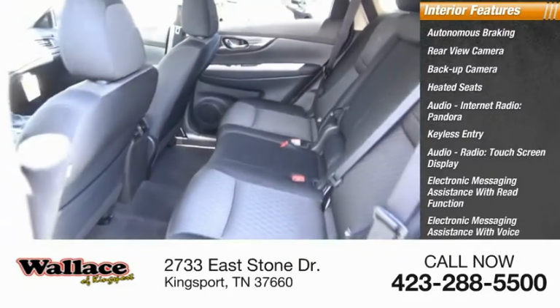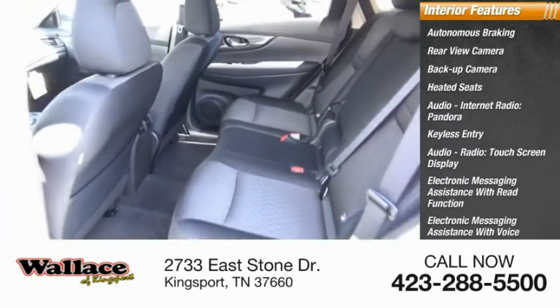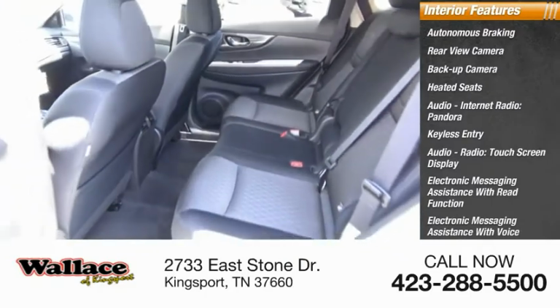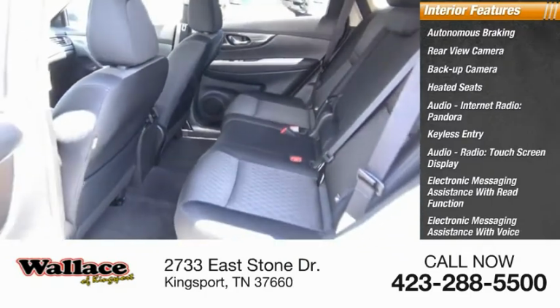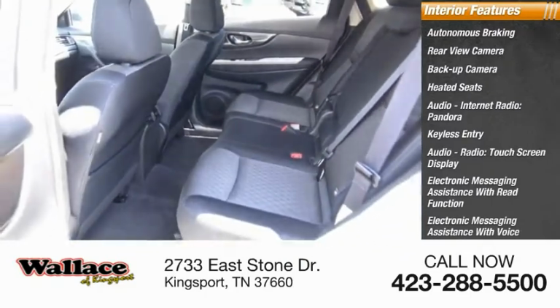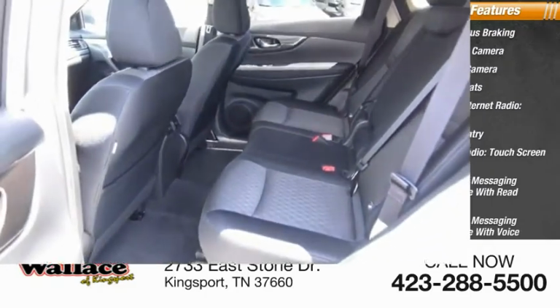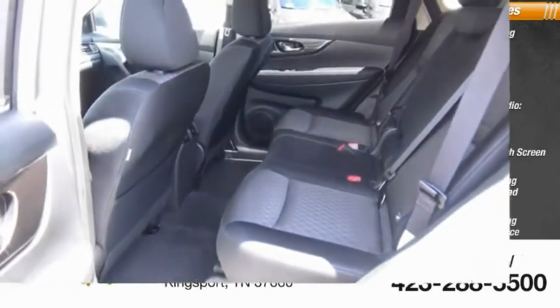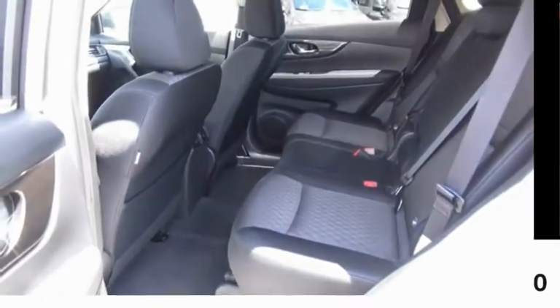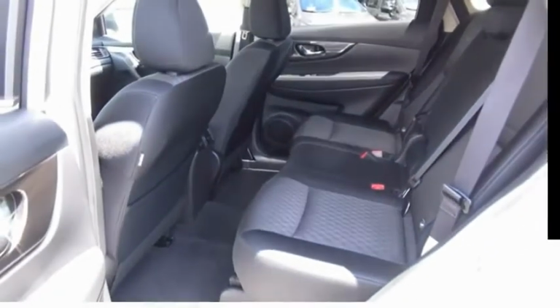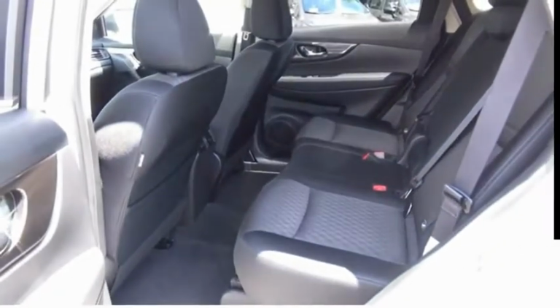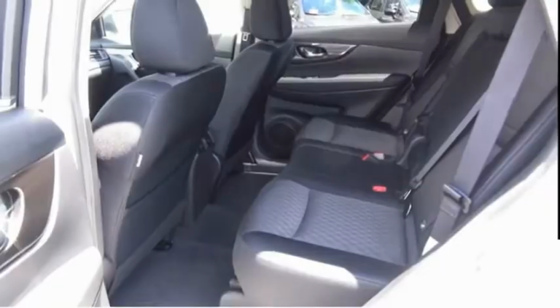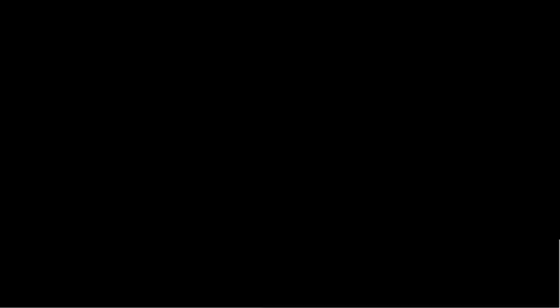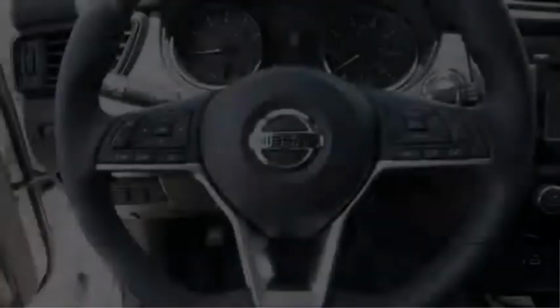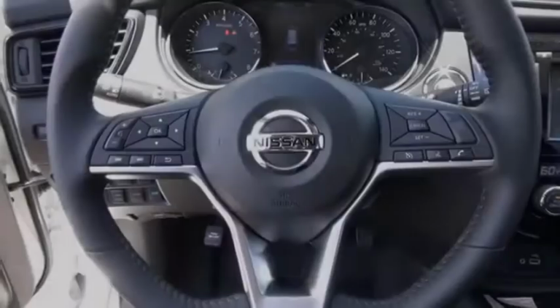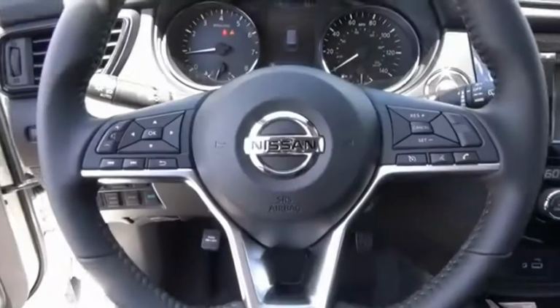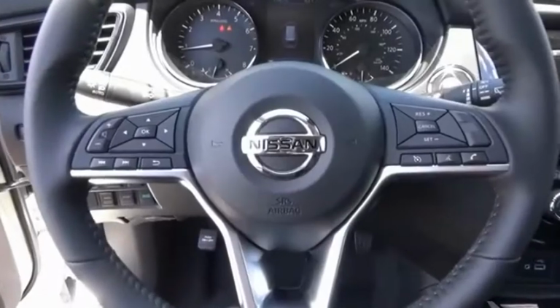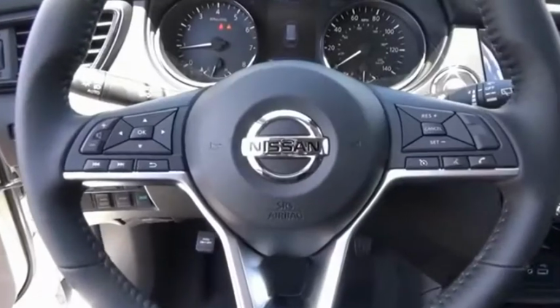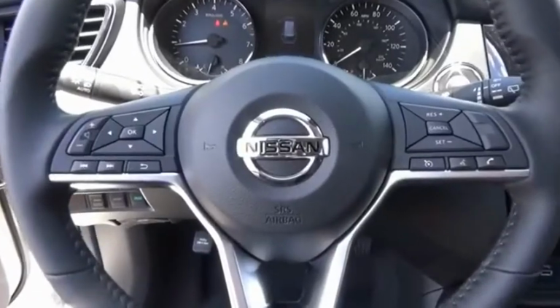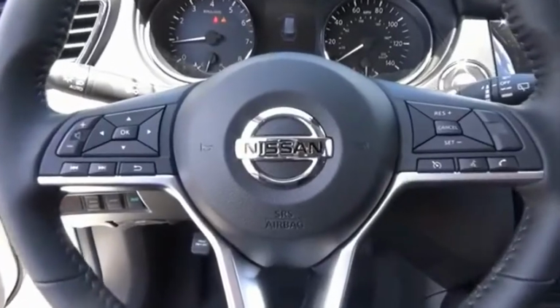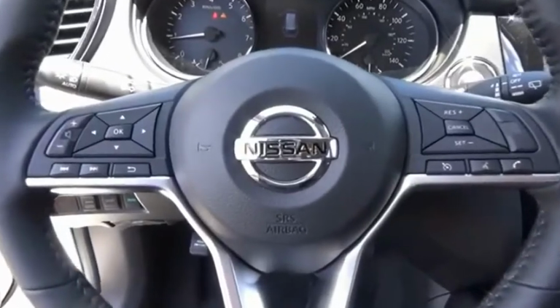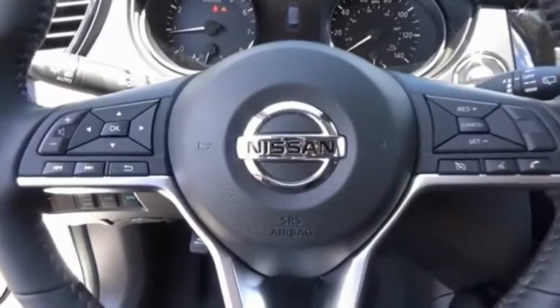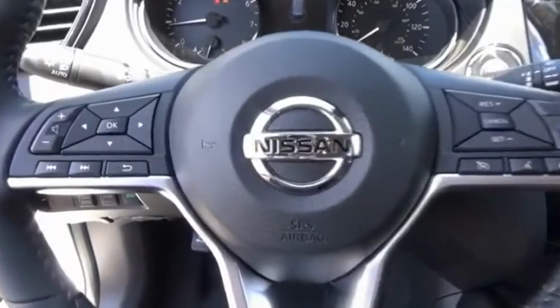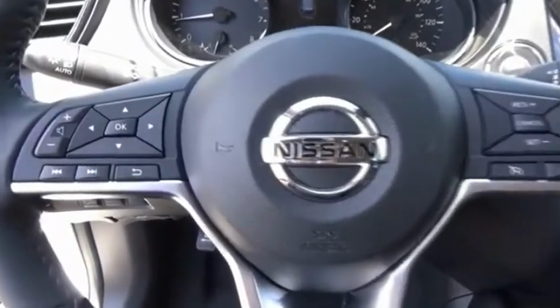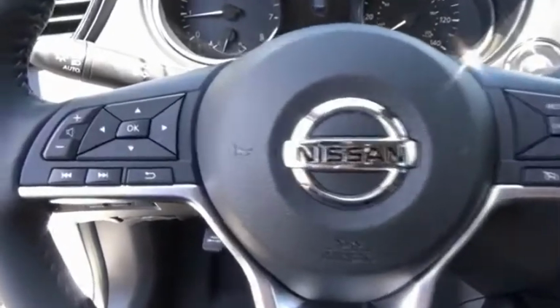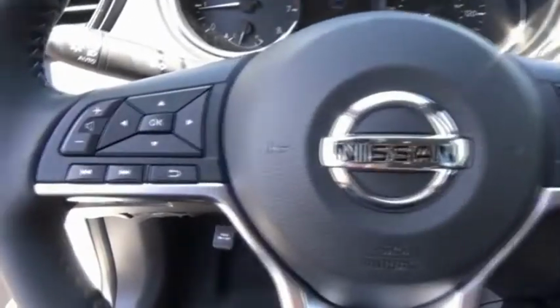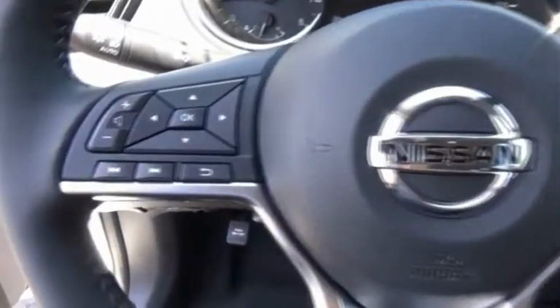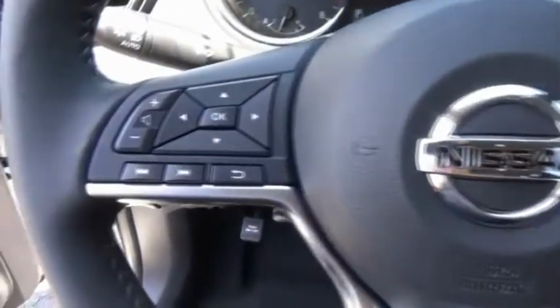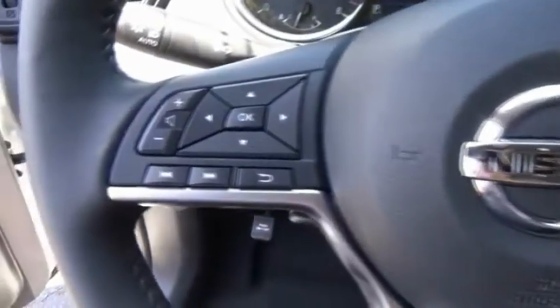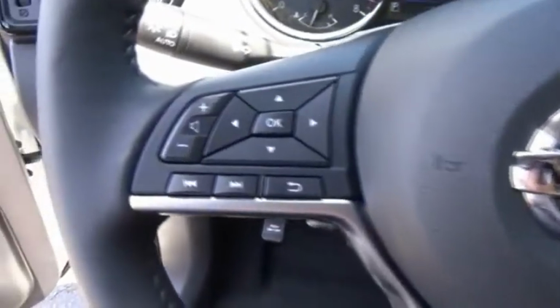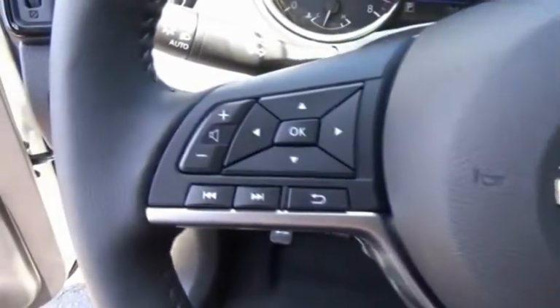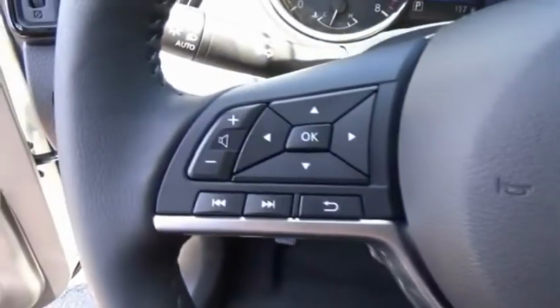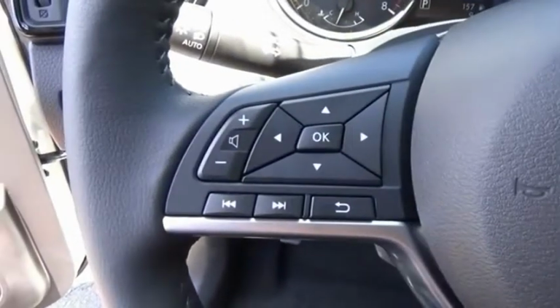iHeart Radio. If you like it online, you'll love it in your driveway. Take it for a spin today.